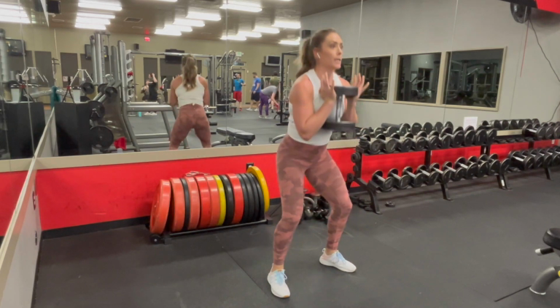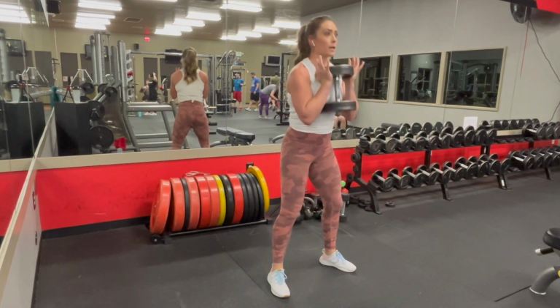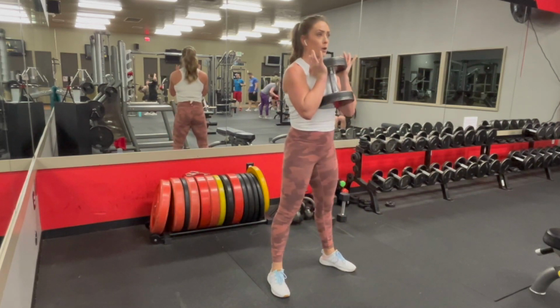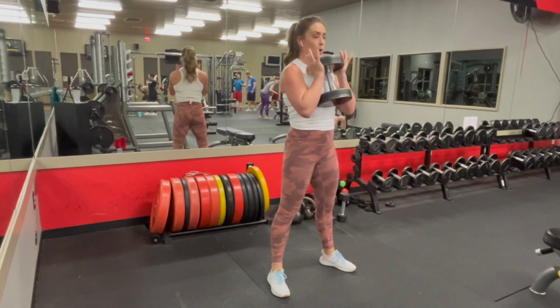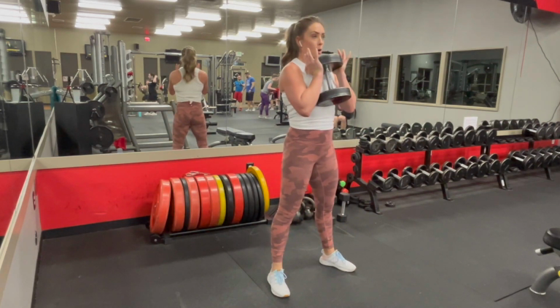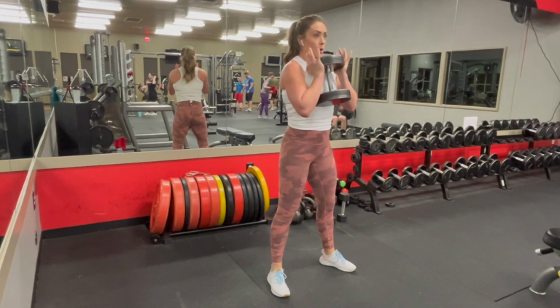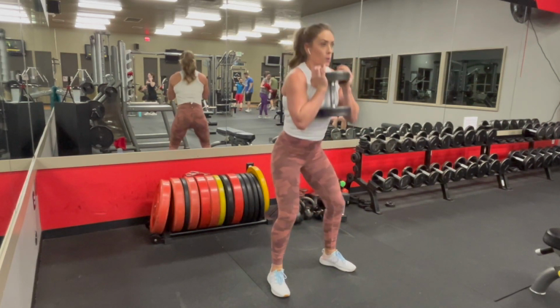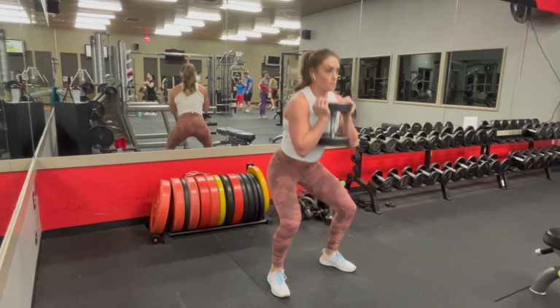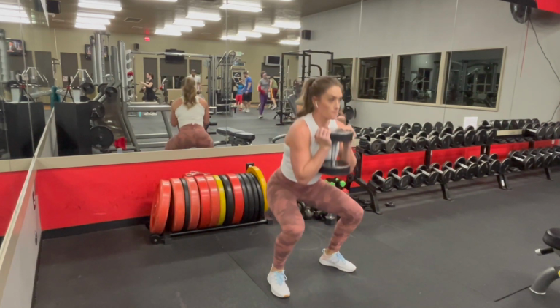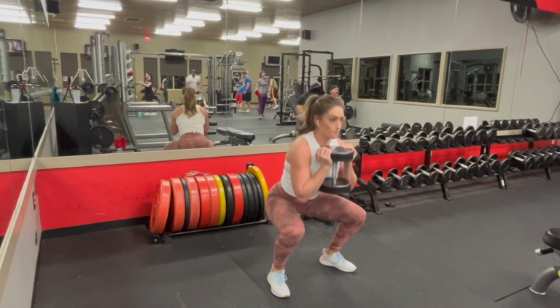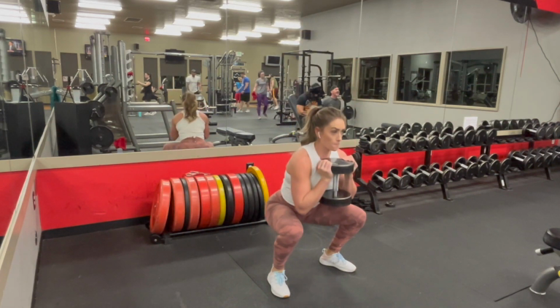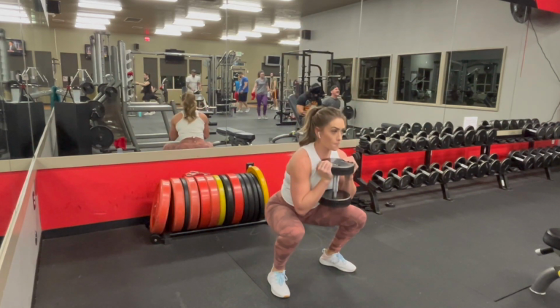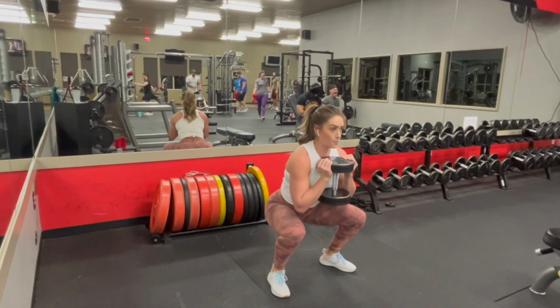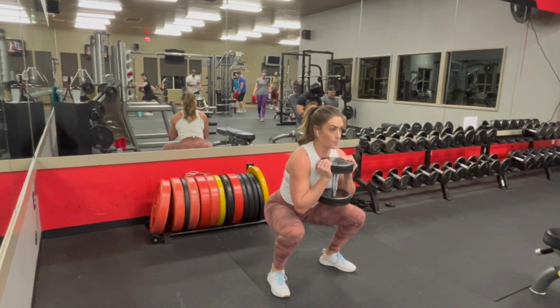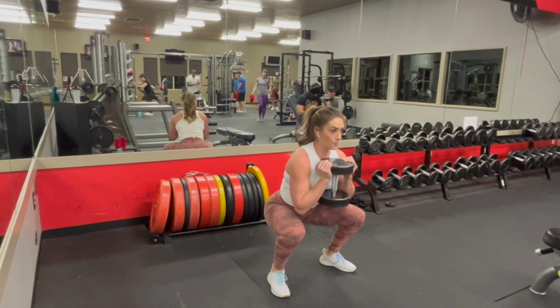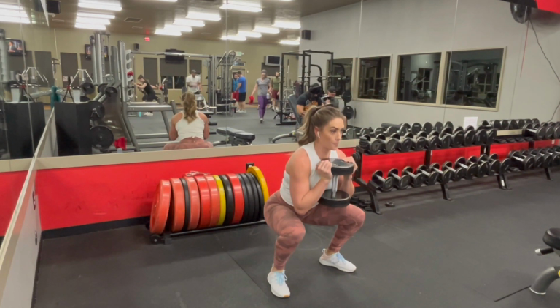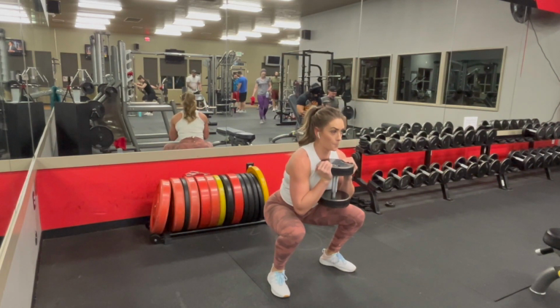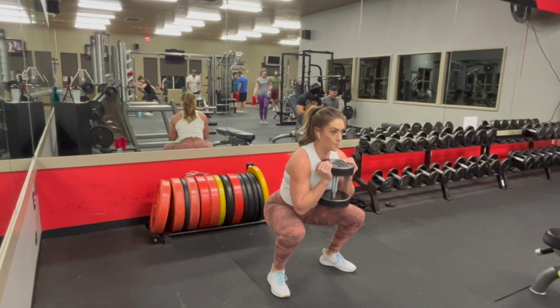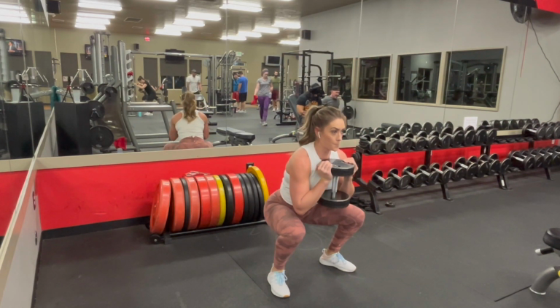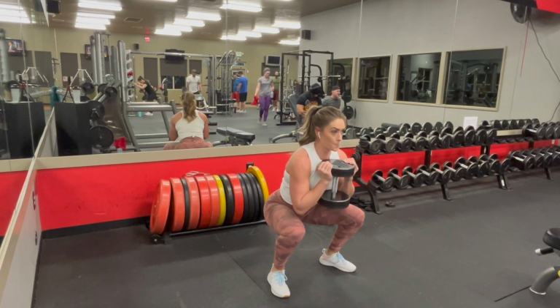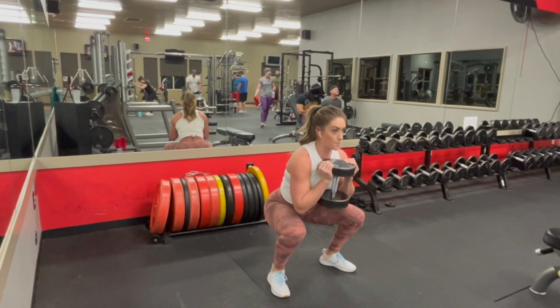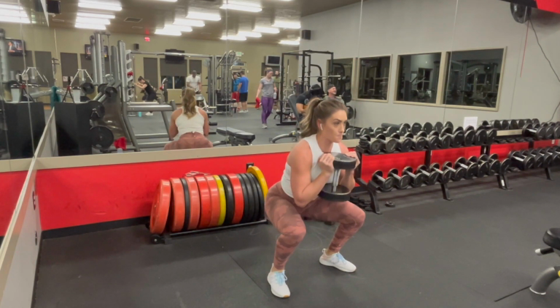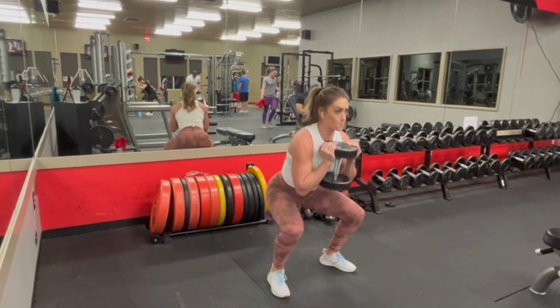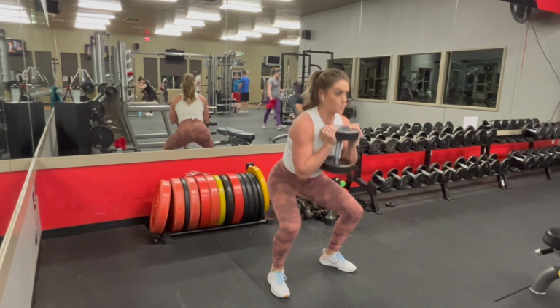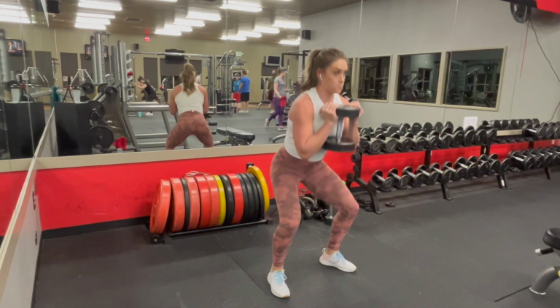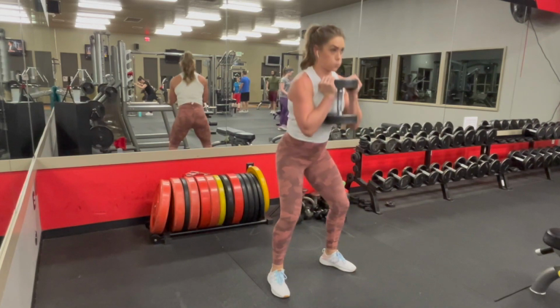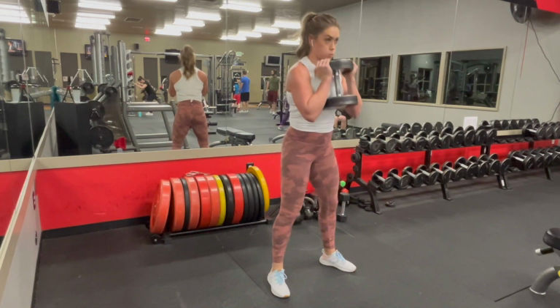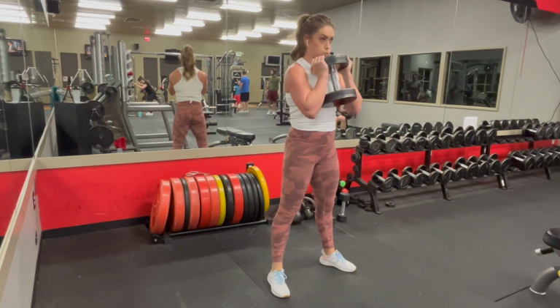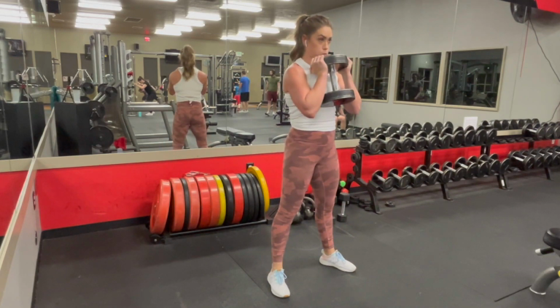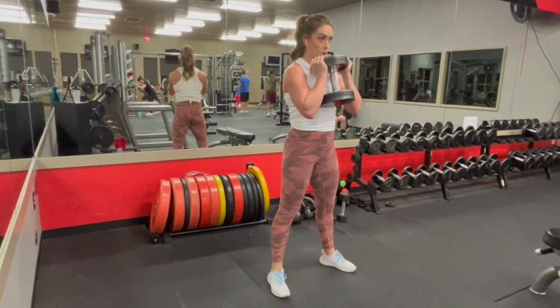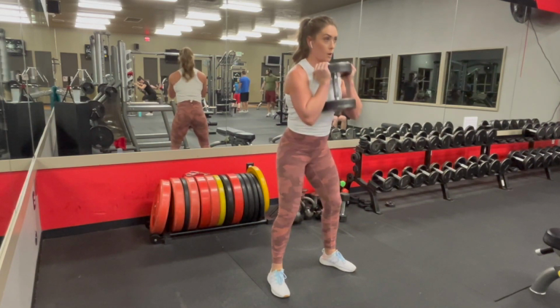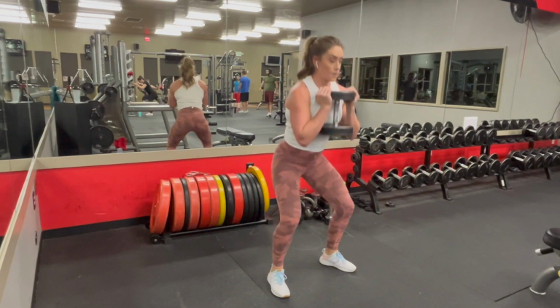You want to make sure that you take a big deep breath in, brace your core at the bottom, and then you can breathe out as you stand up.